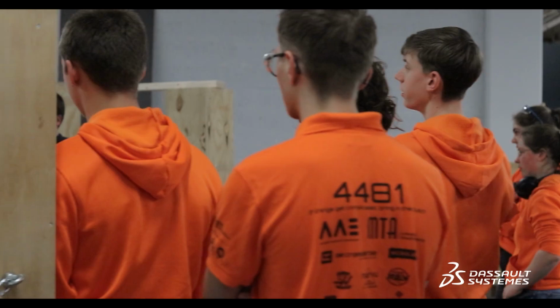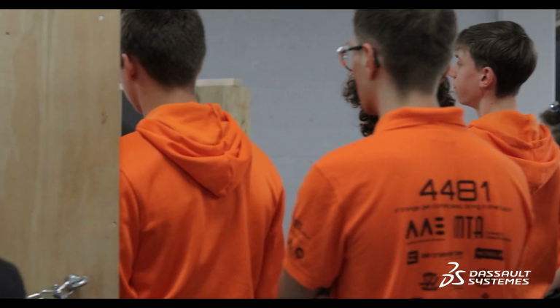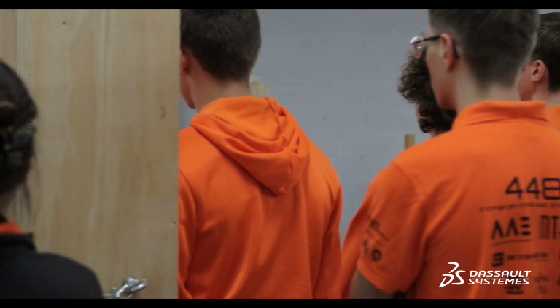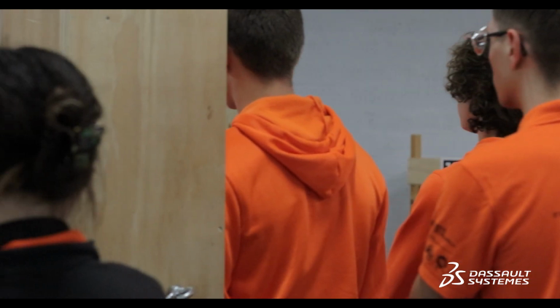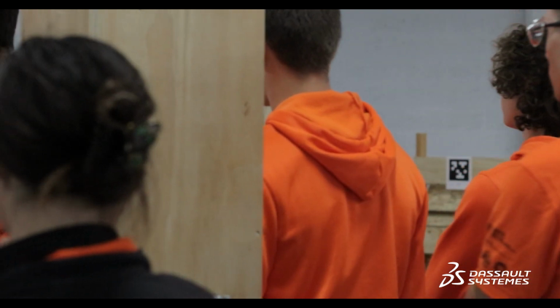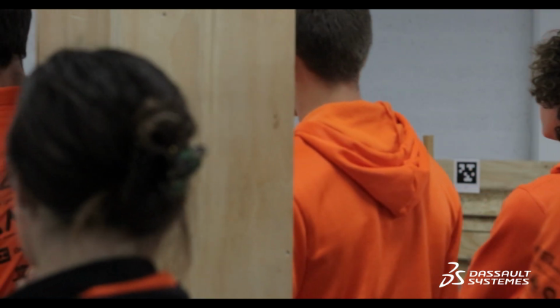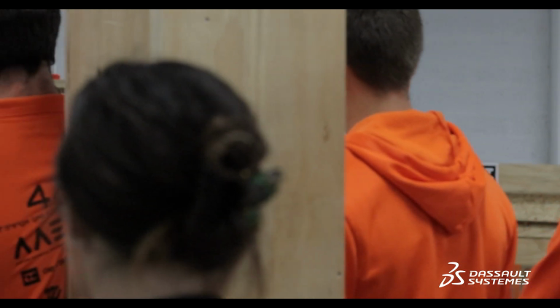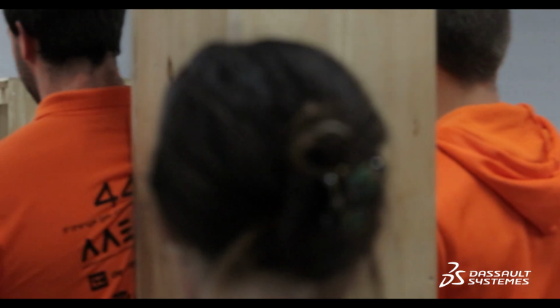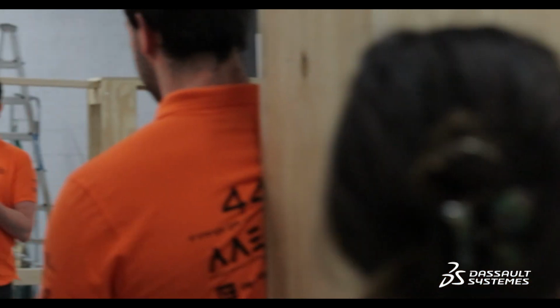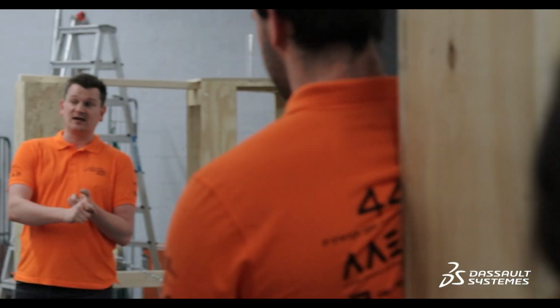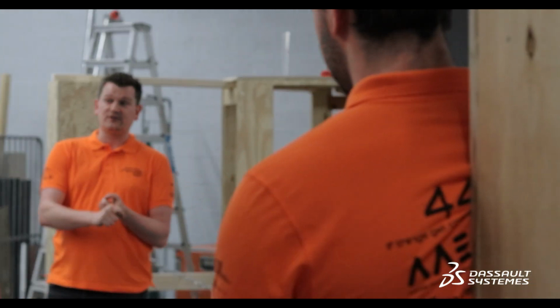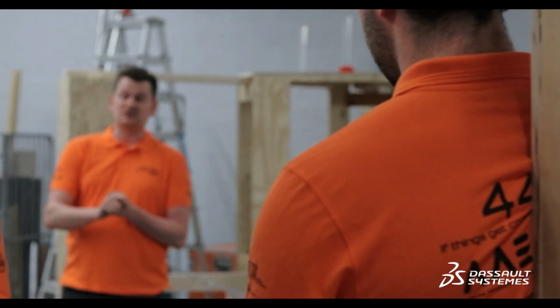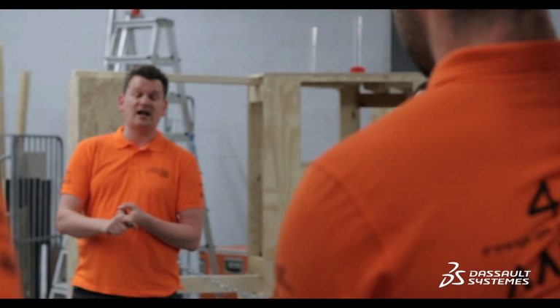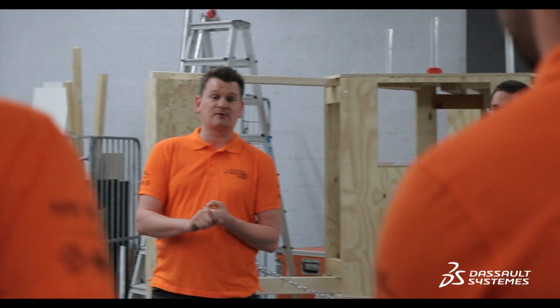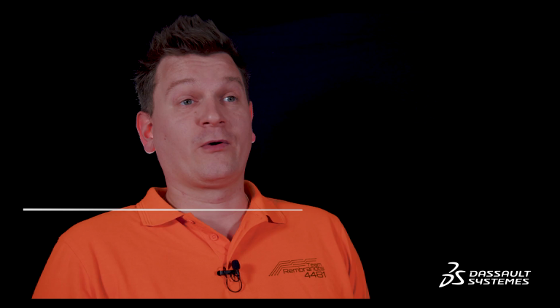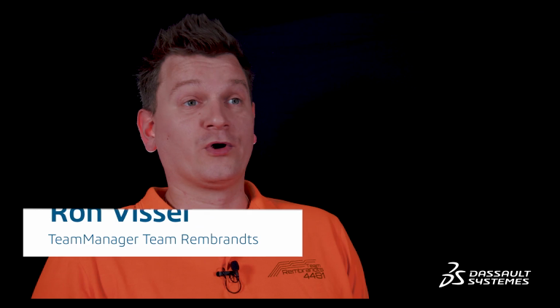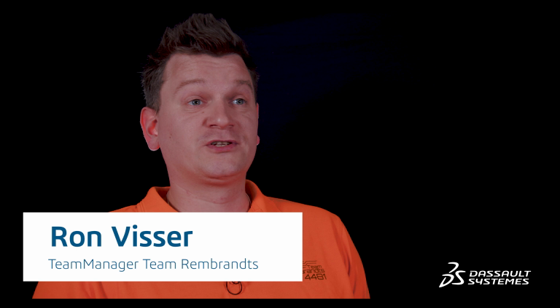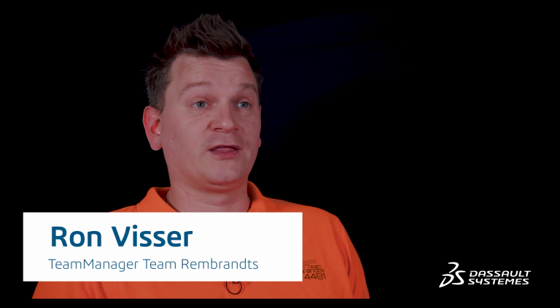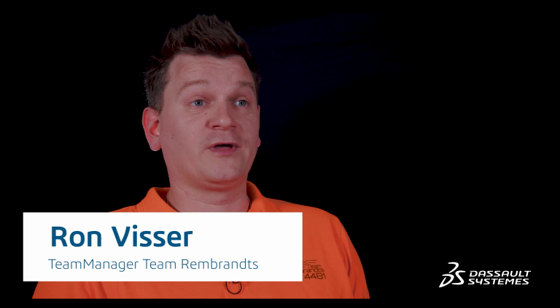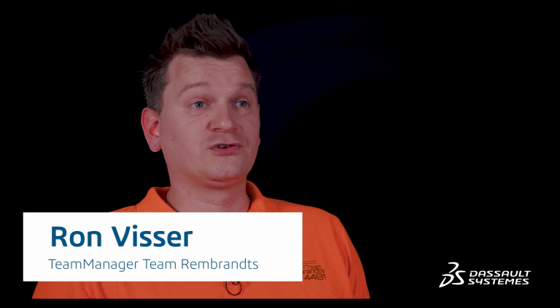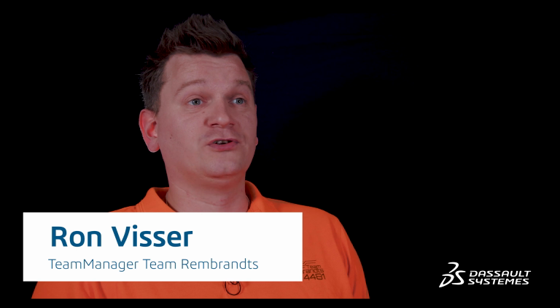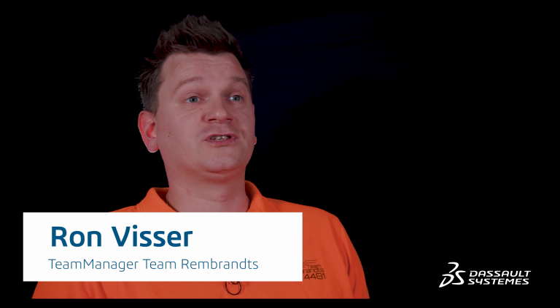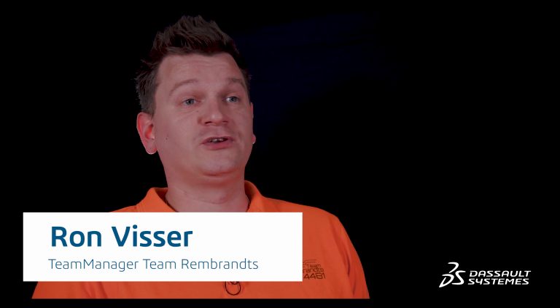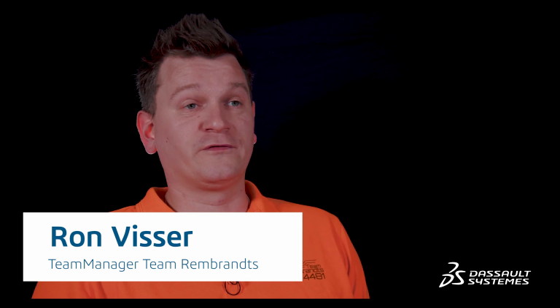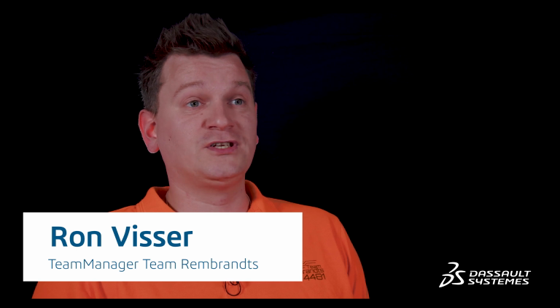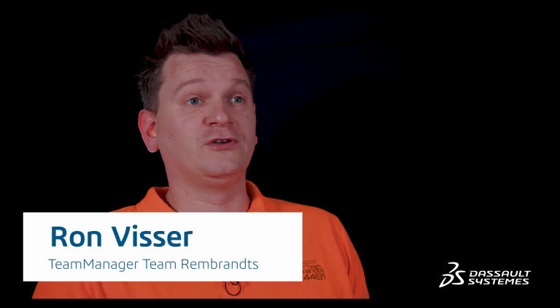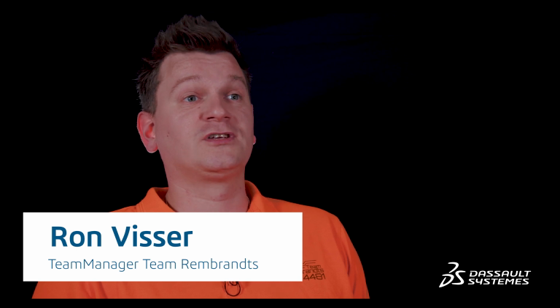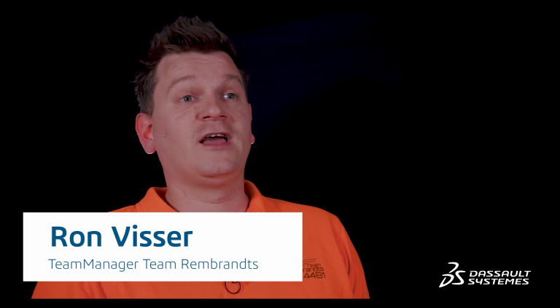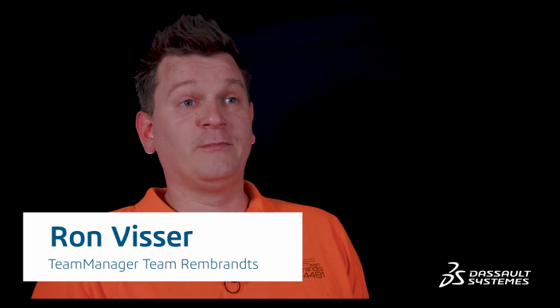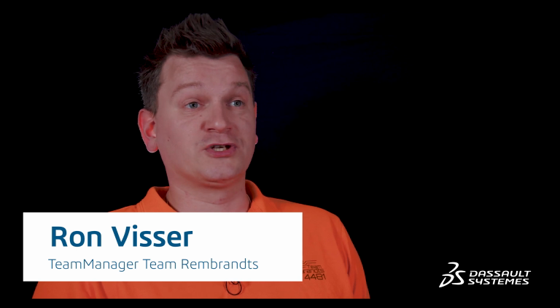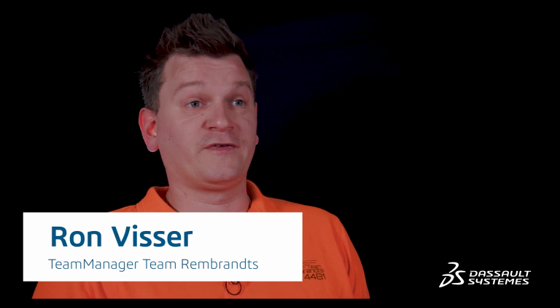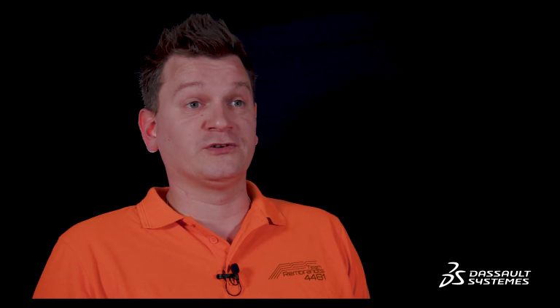The Rembrandt is a FIRST Robotics Competition team from Eindhoven, where we work together with high school students, university students and business professionals.